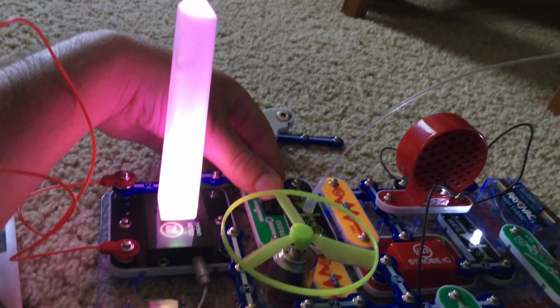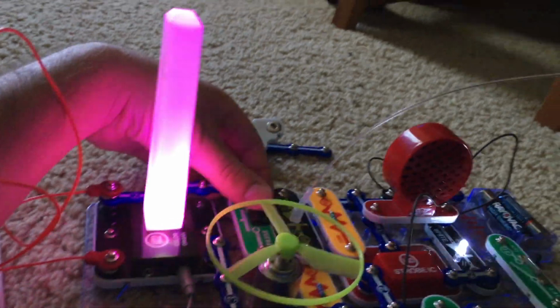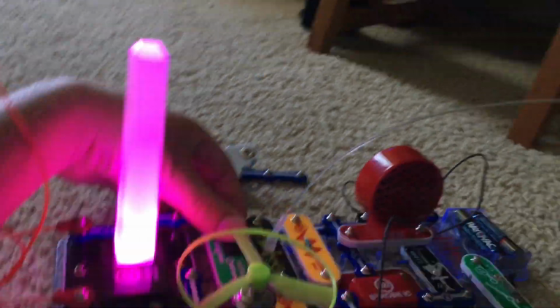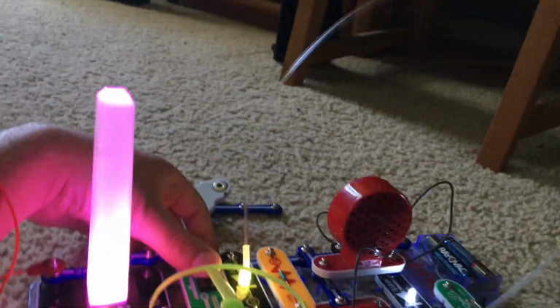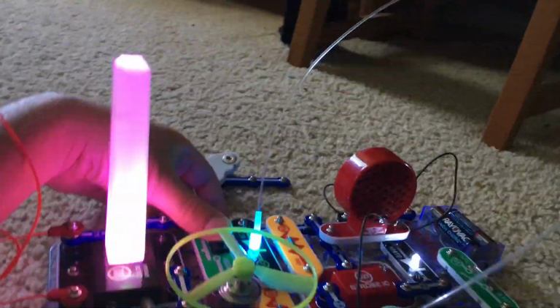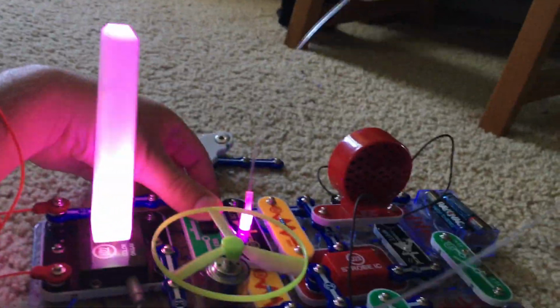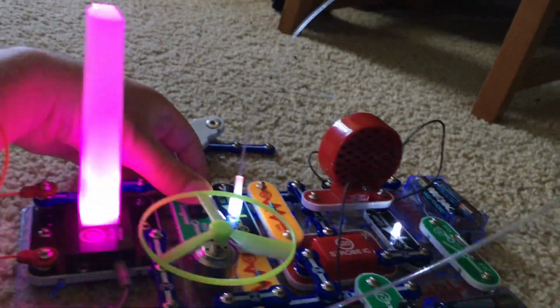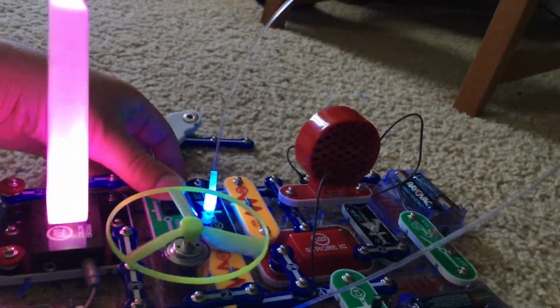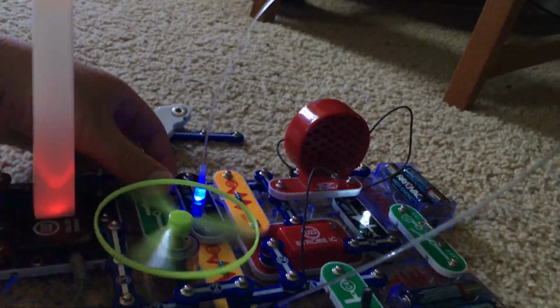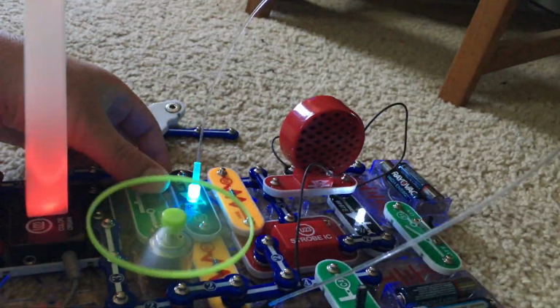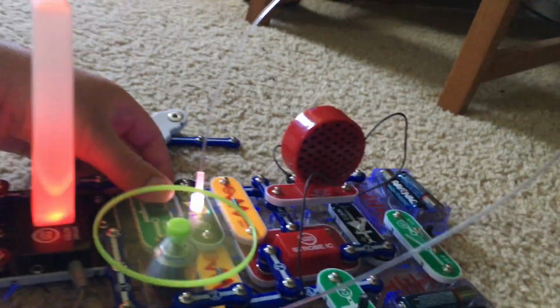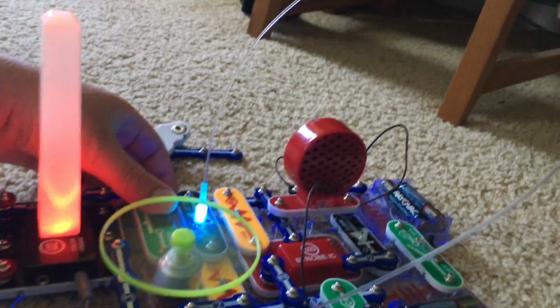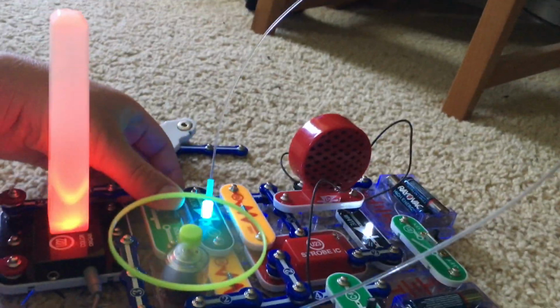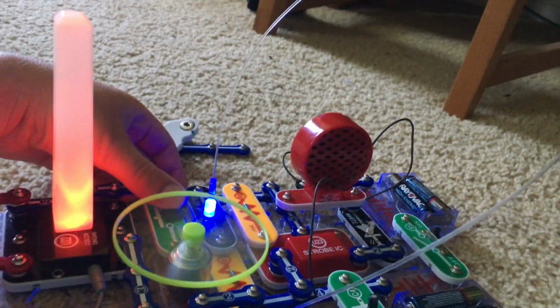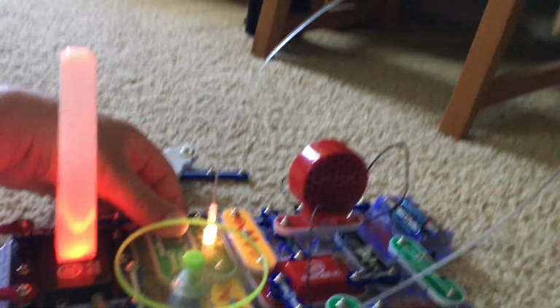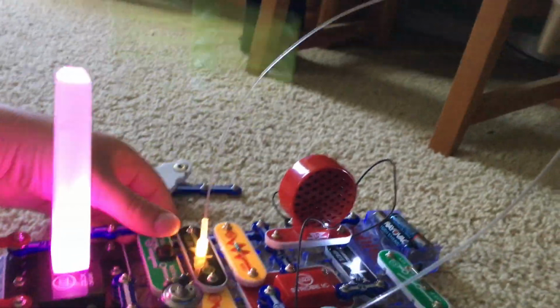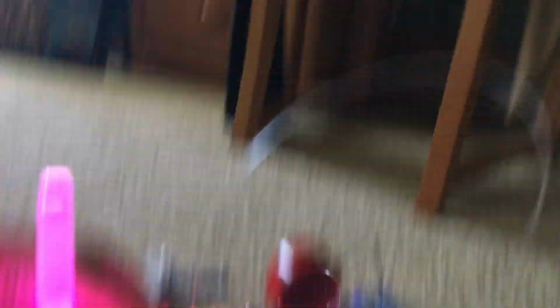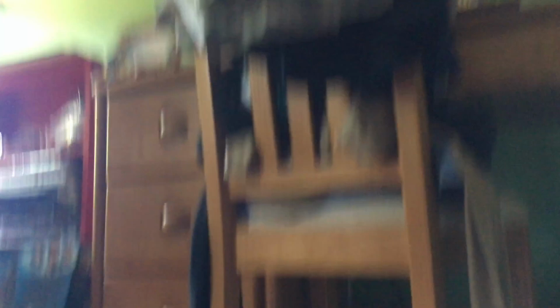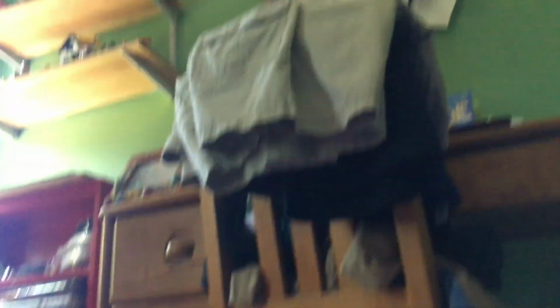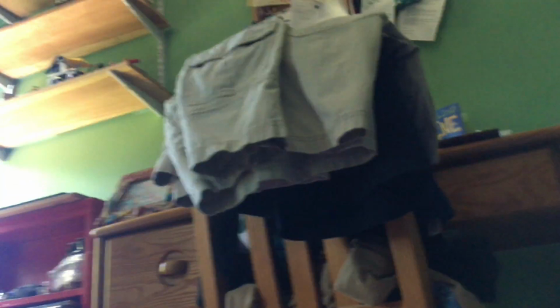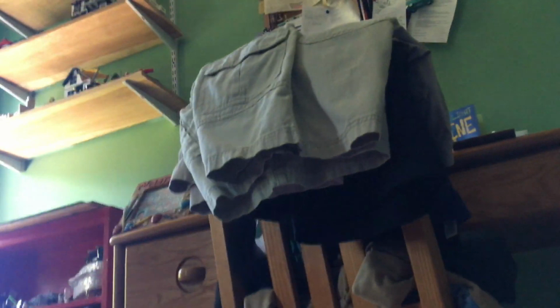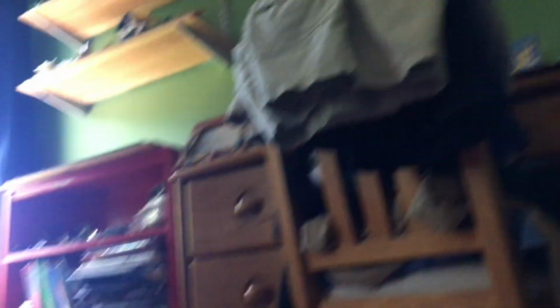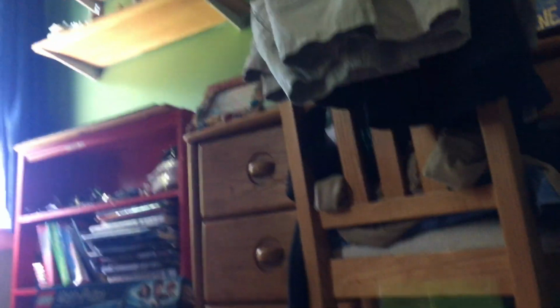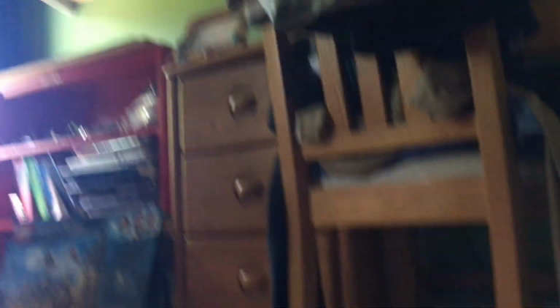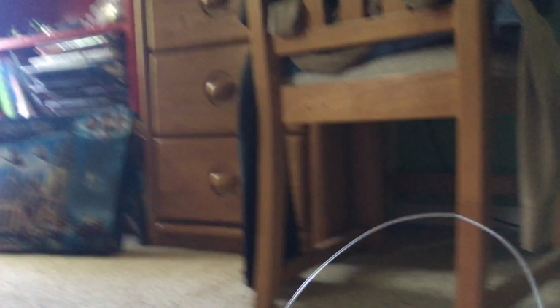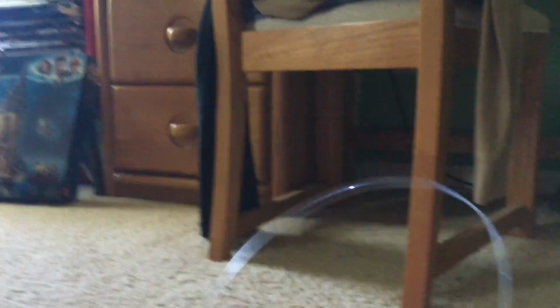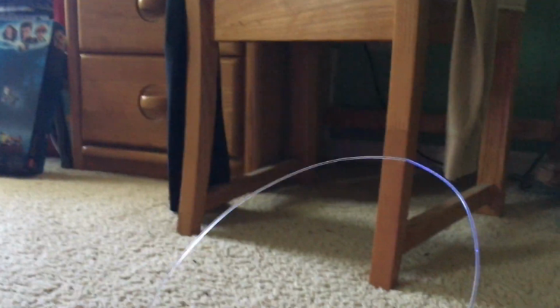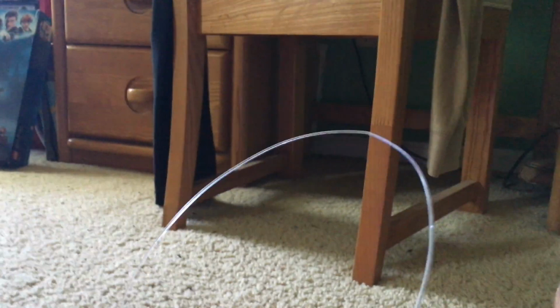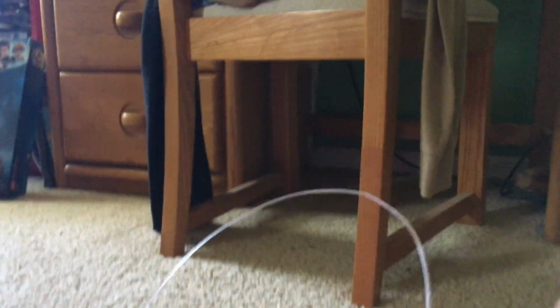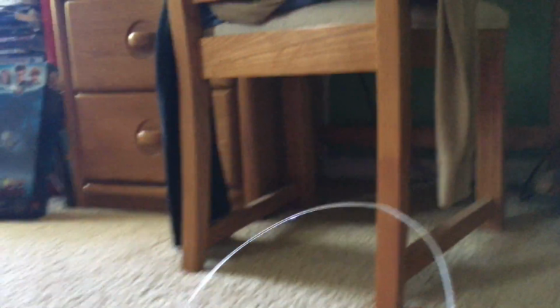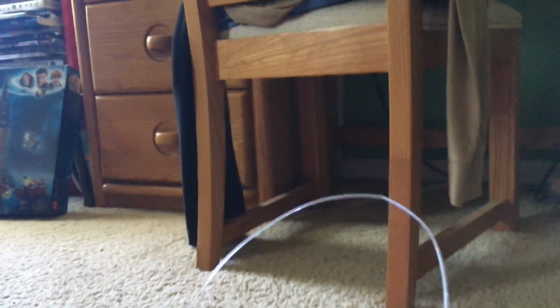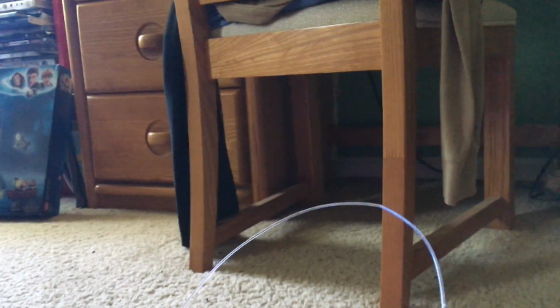Keep away from the fan and it will lift off like a flying saucer.